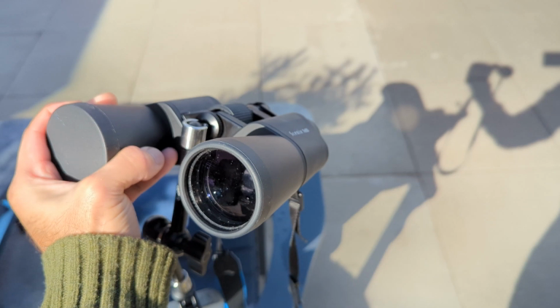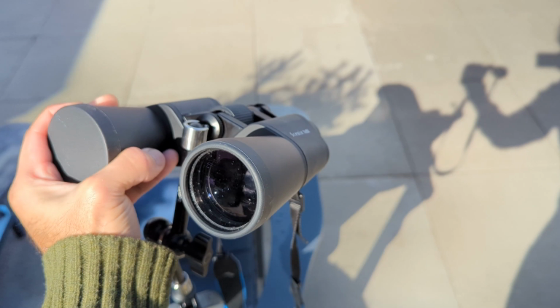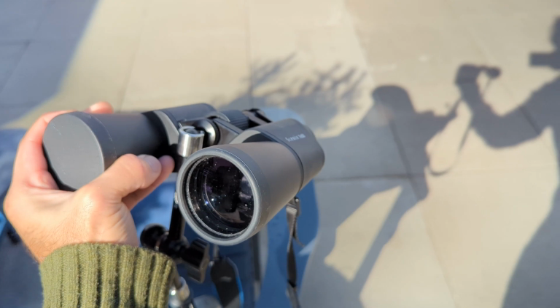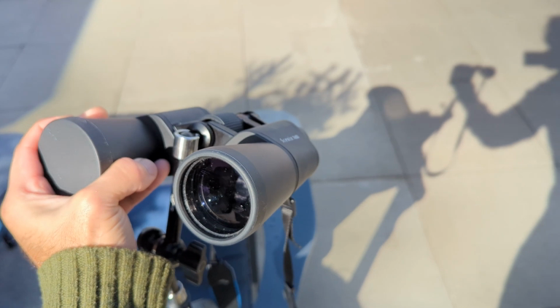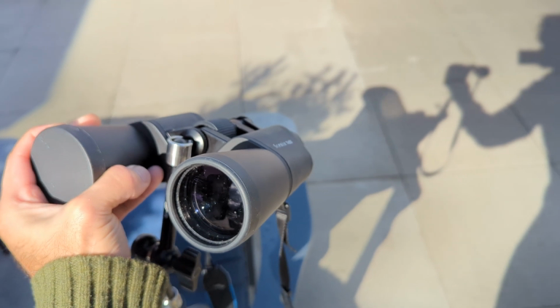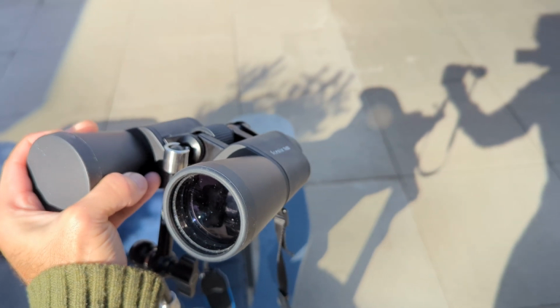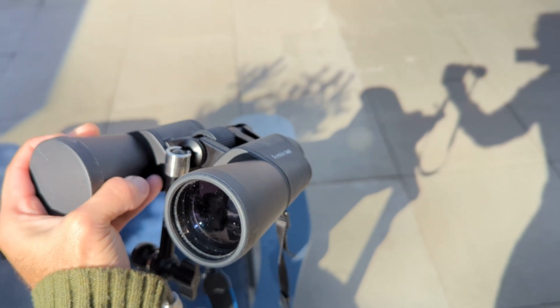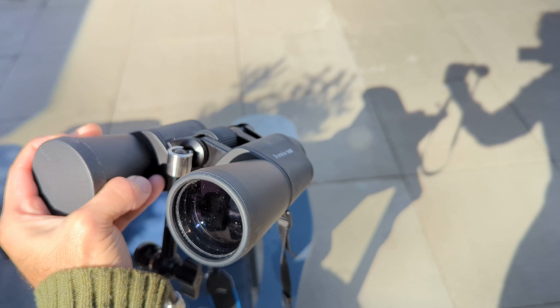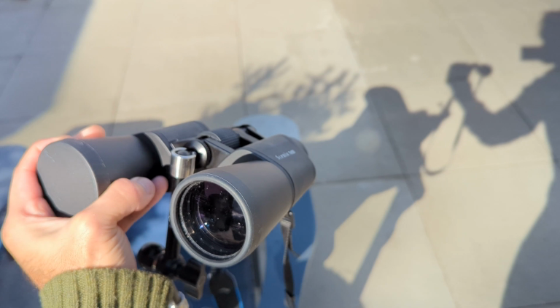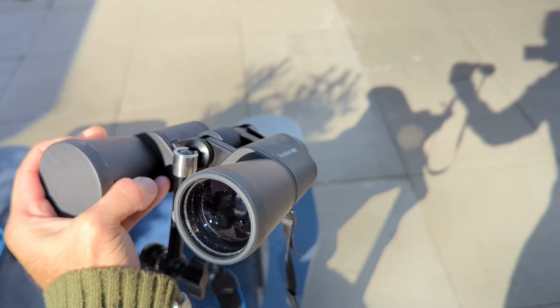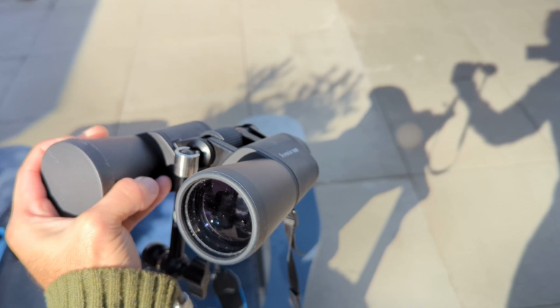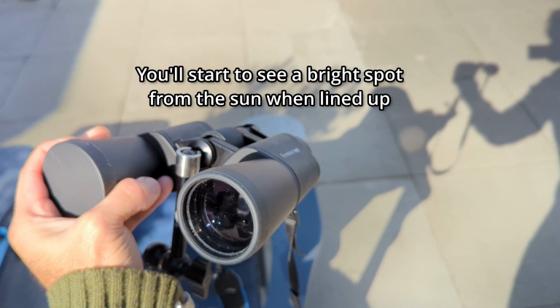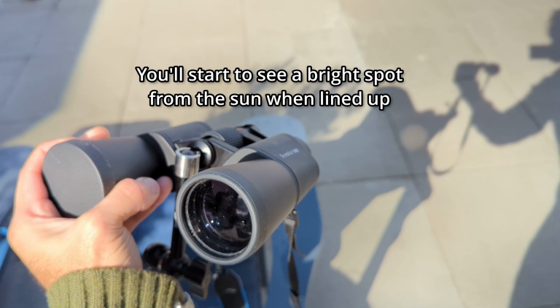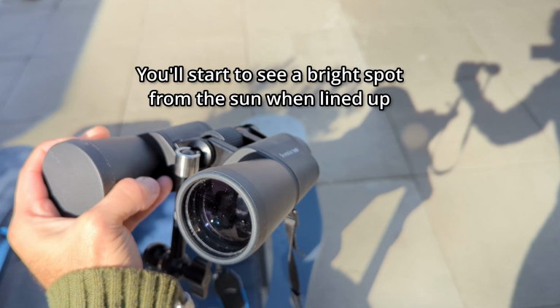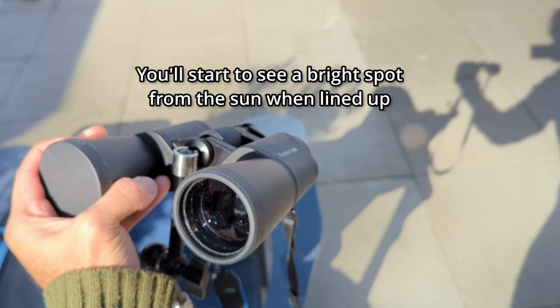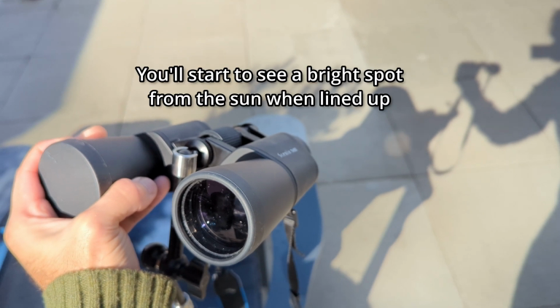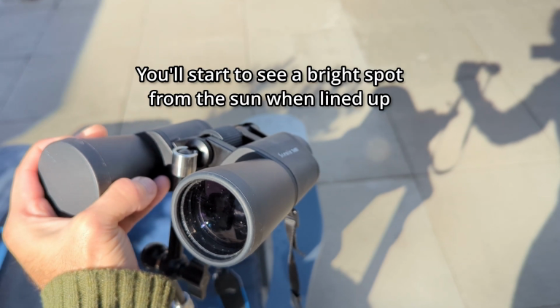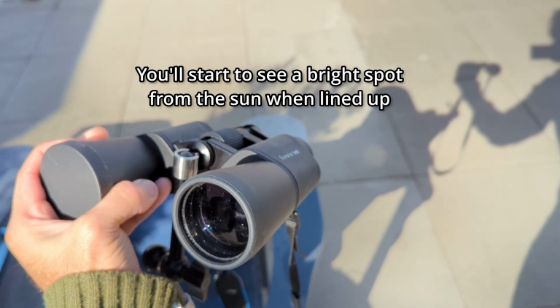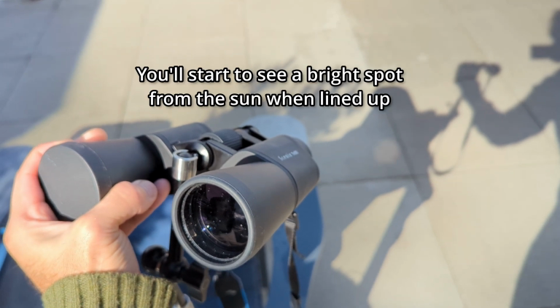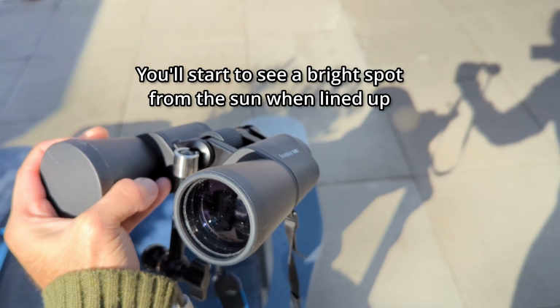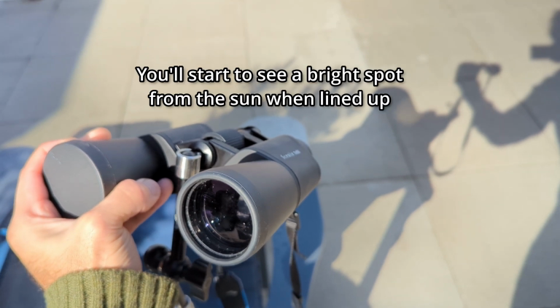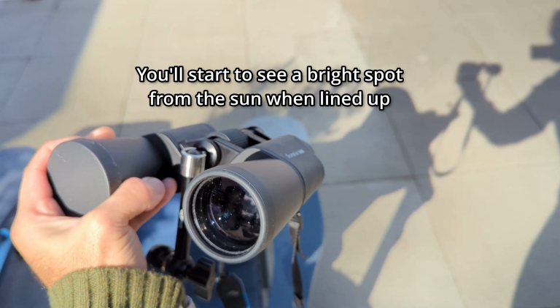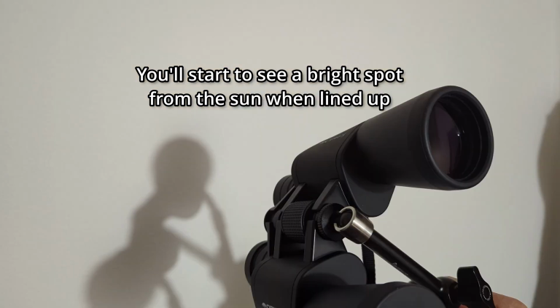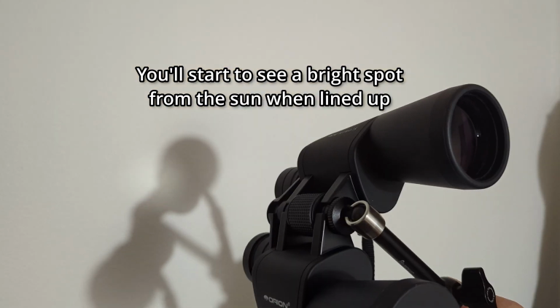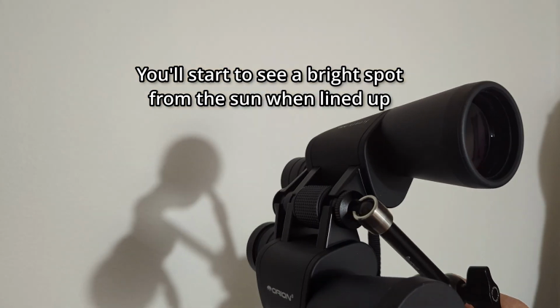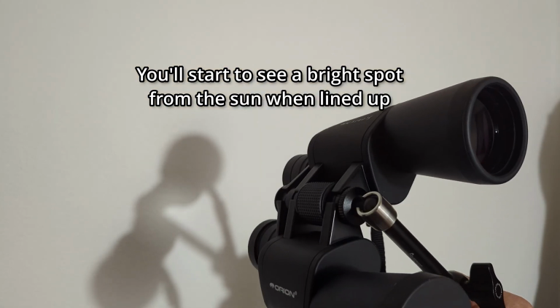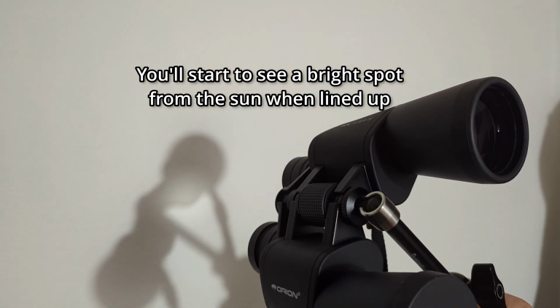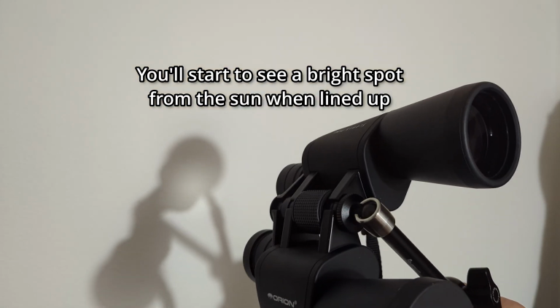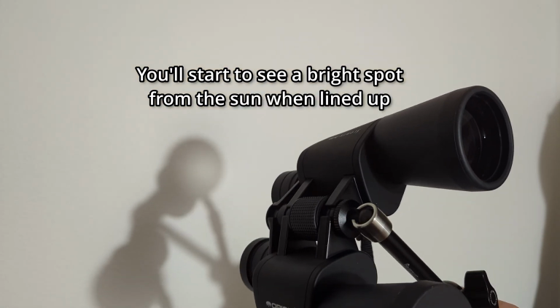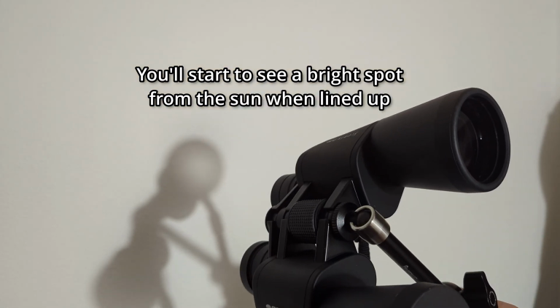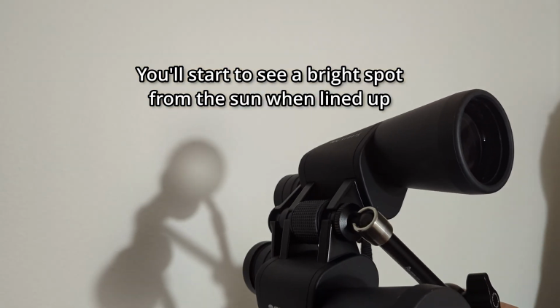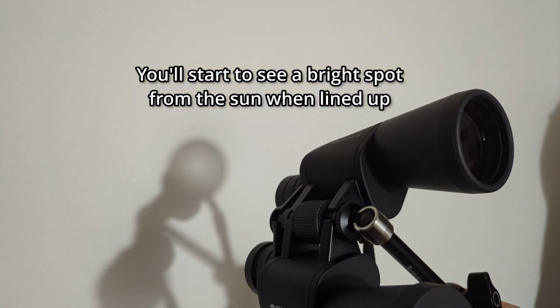Pointing binoculars at the sun can be tricky. Use the shadow of the binoculars as a guide — when the shadow is at its smallest, you're lined up.